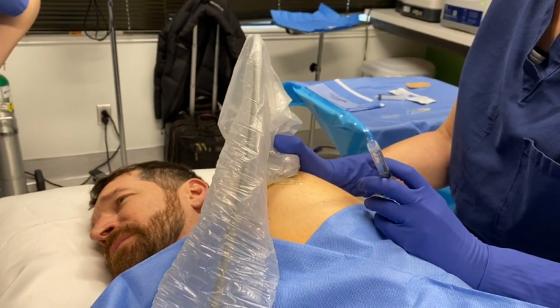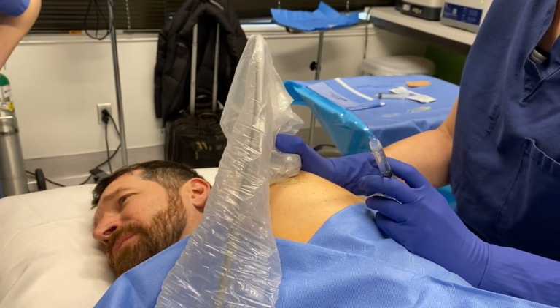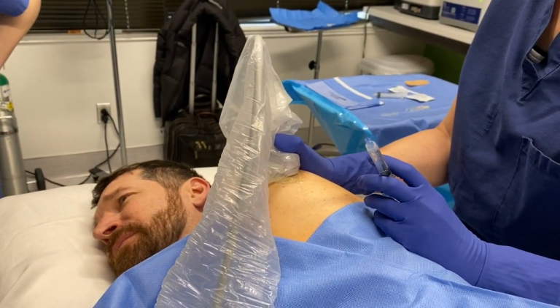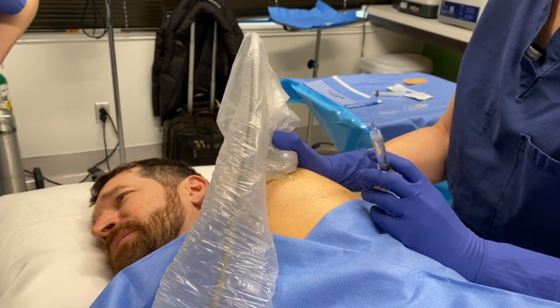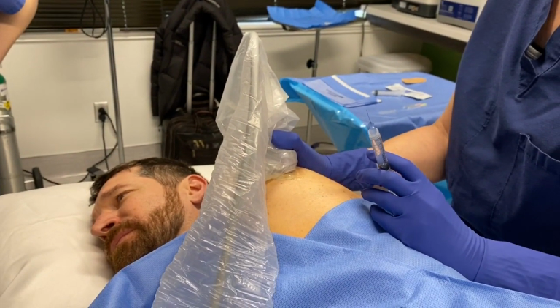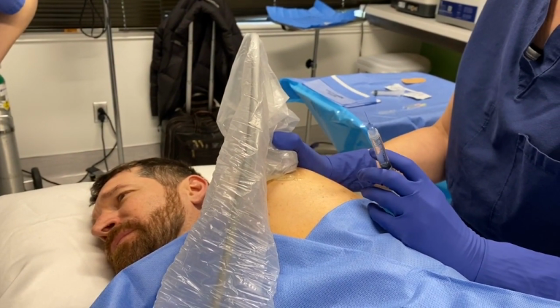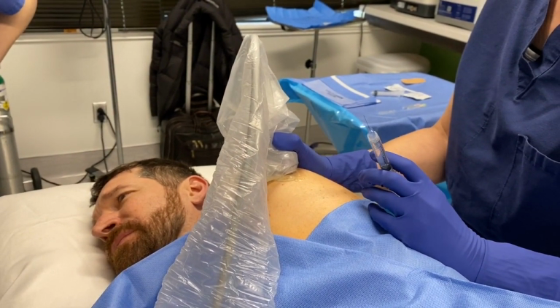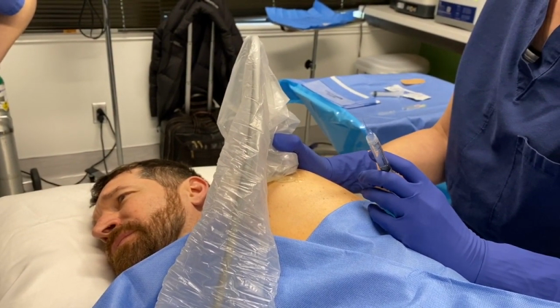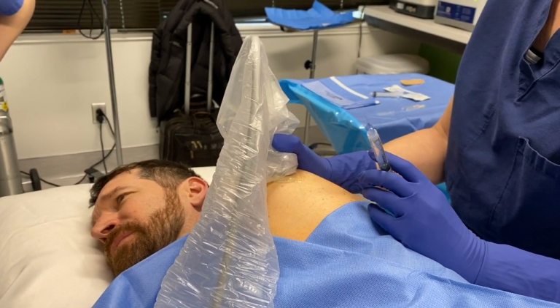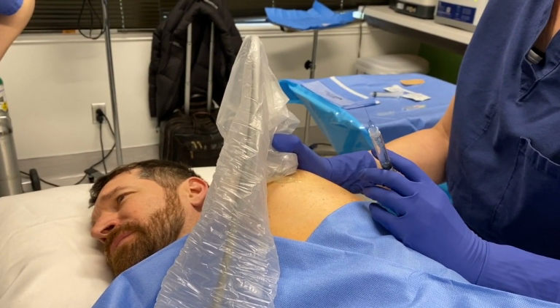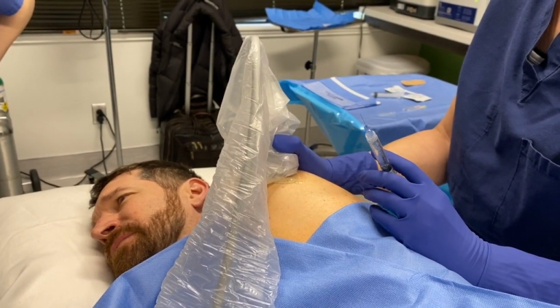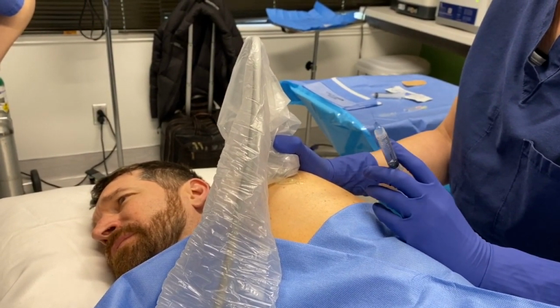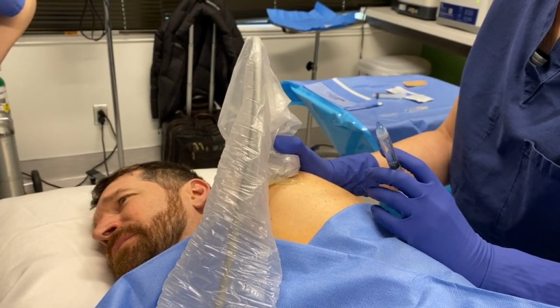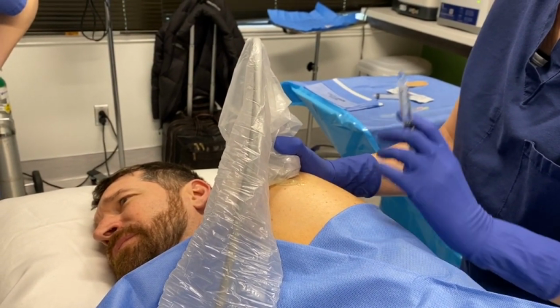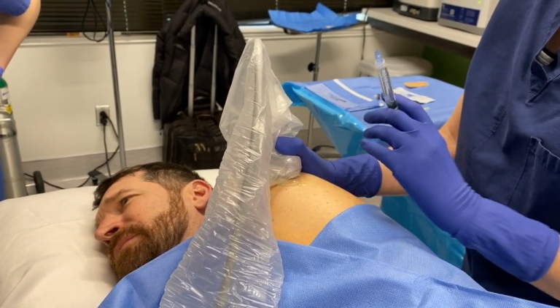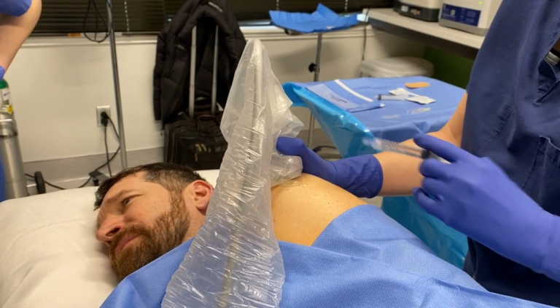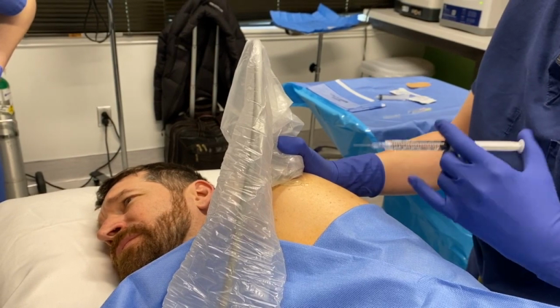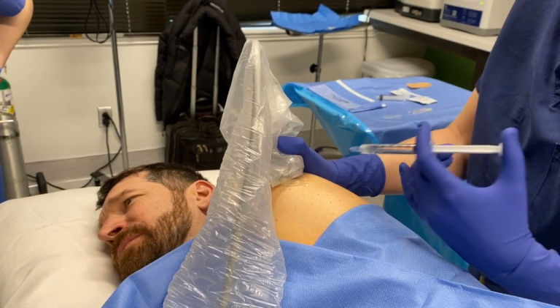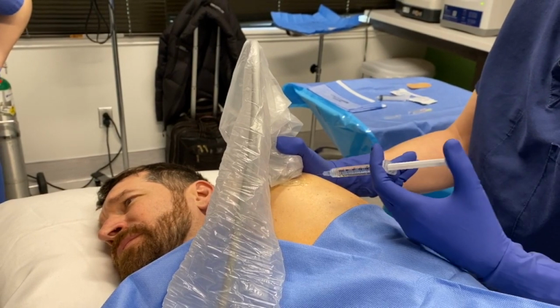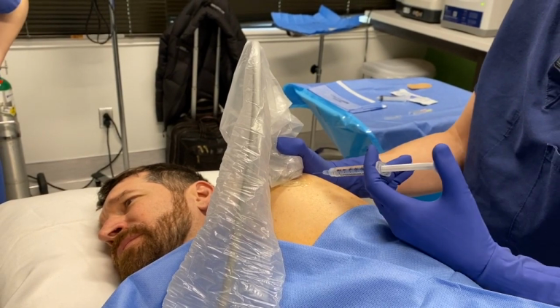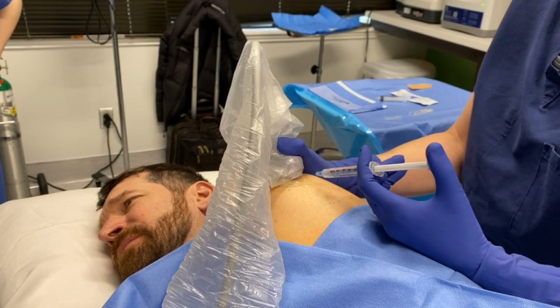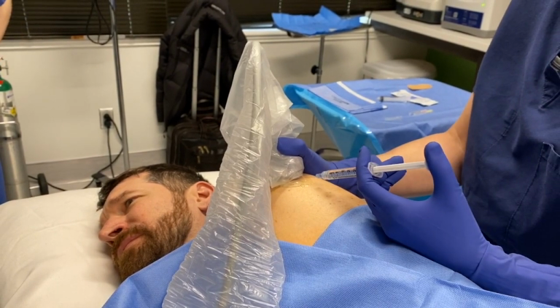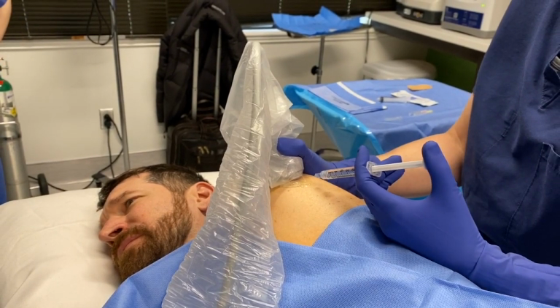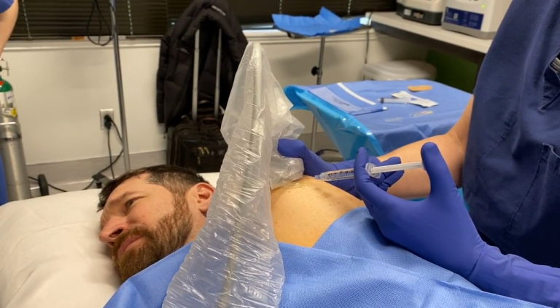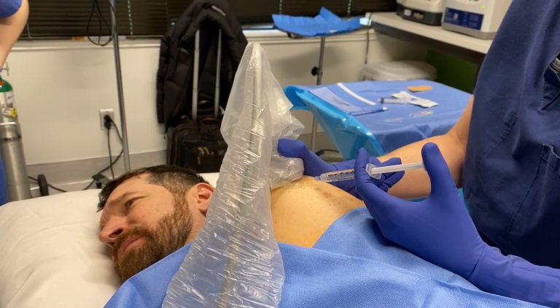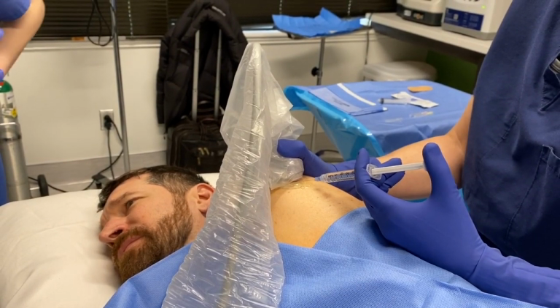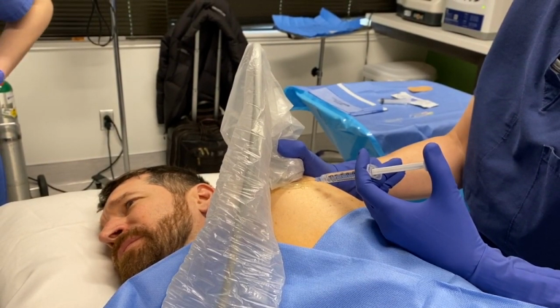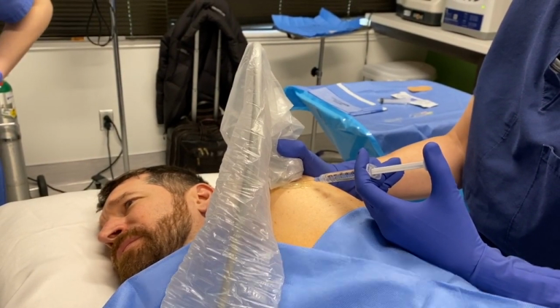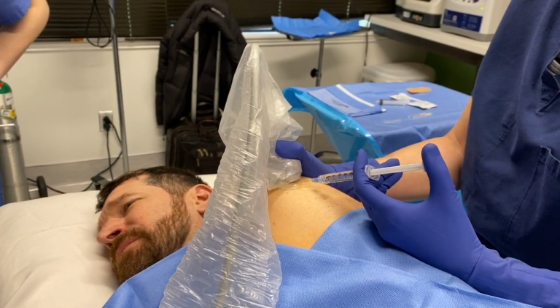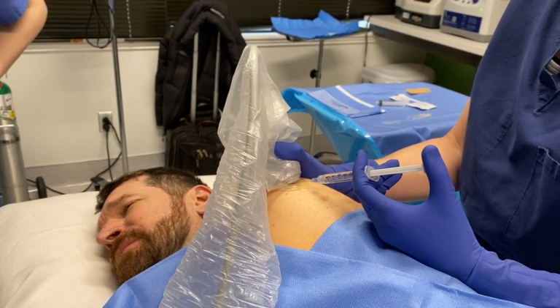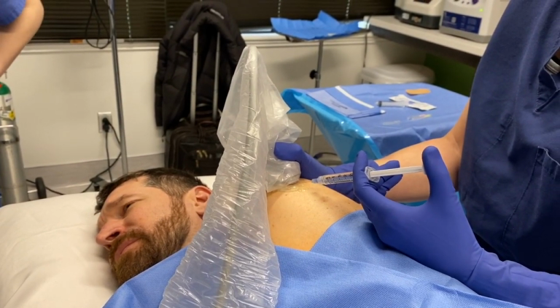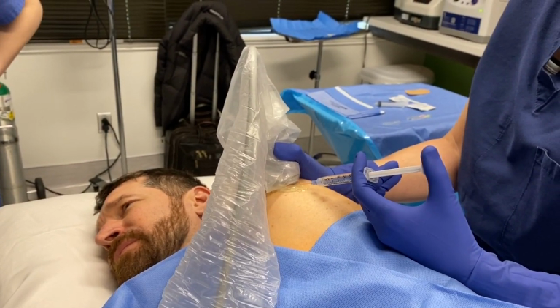I'm going to do six CCs. I'm going to give you a lot in both. I'm going to give you a little numbing medicine here, okay?